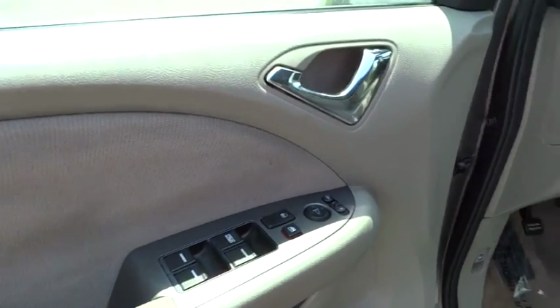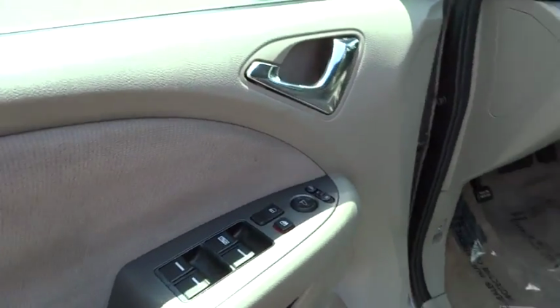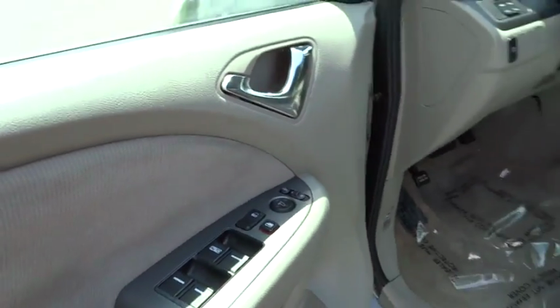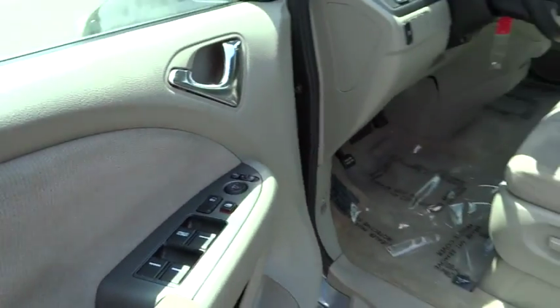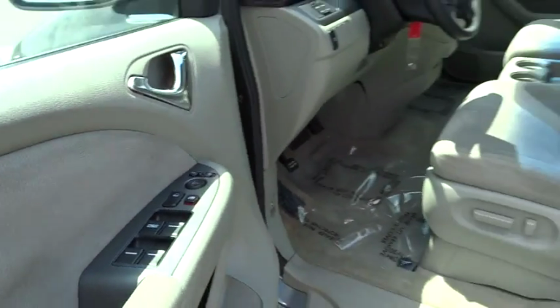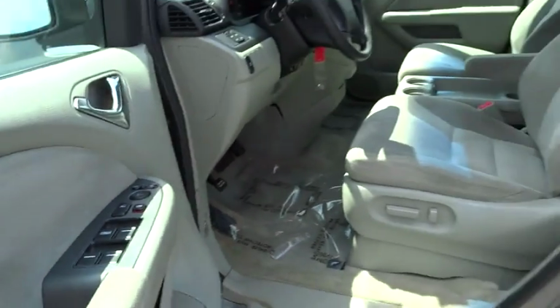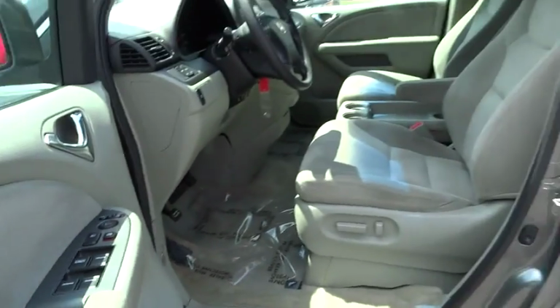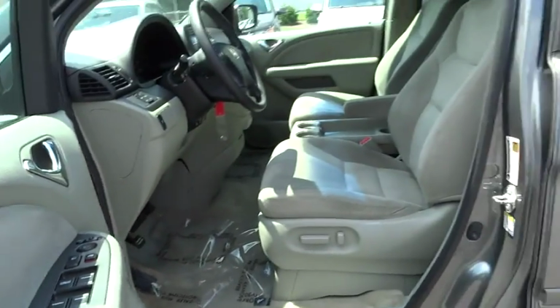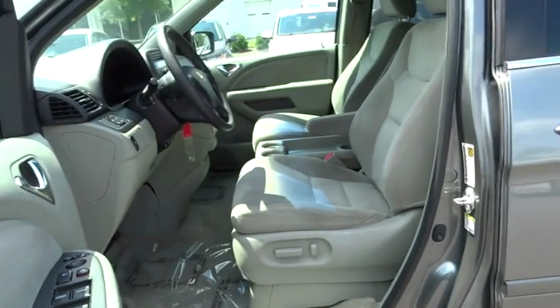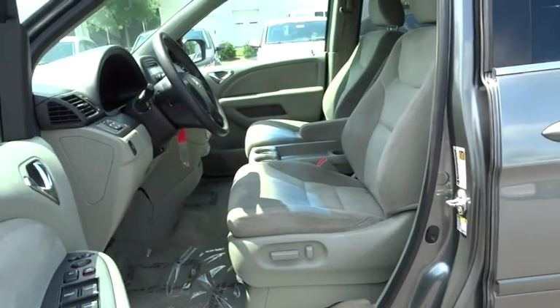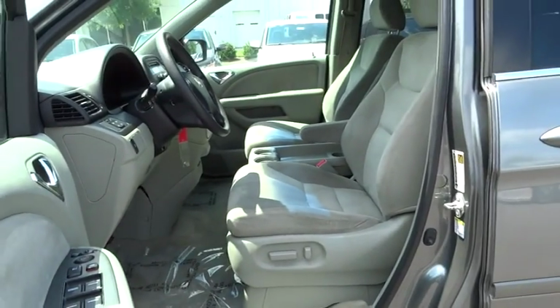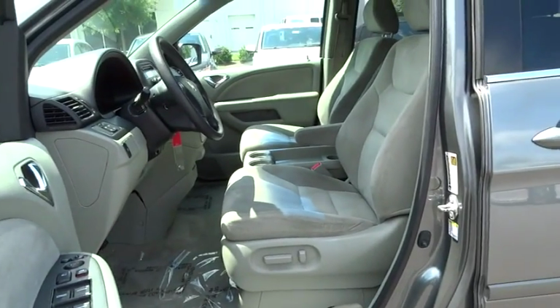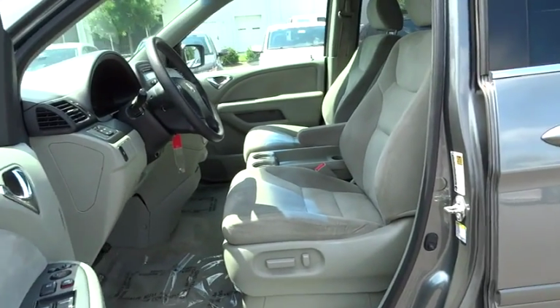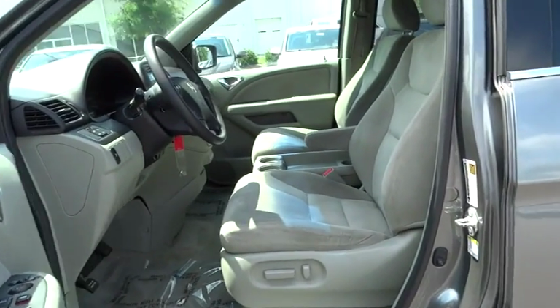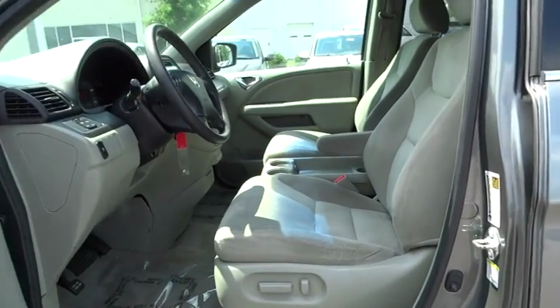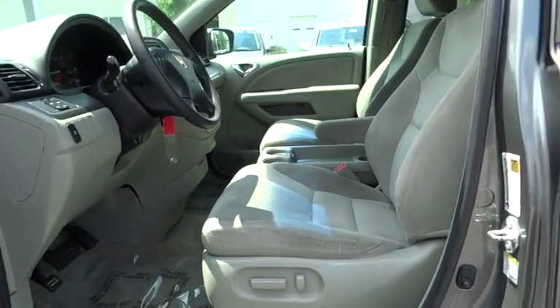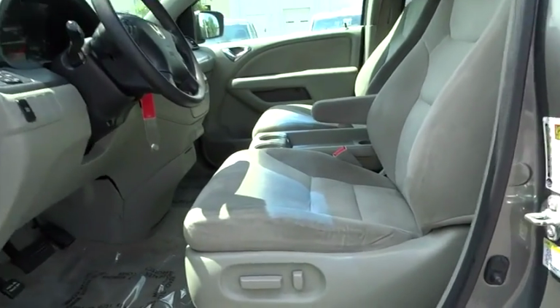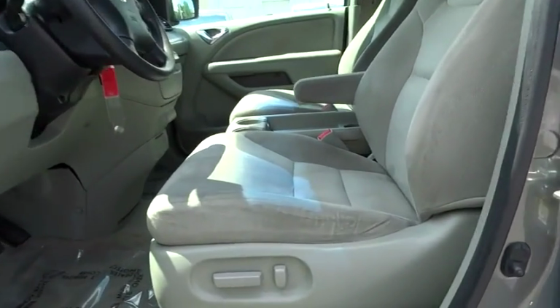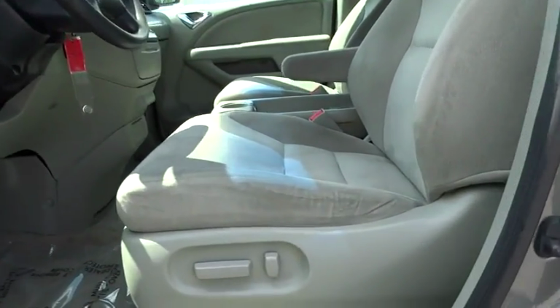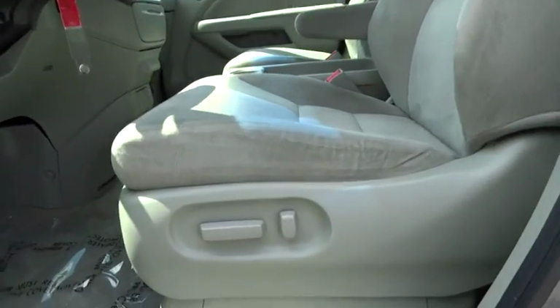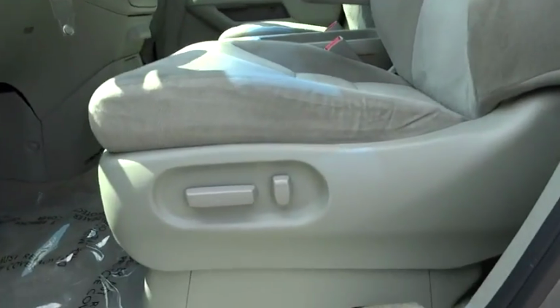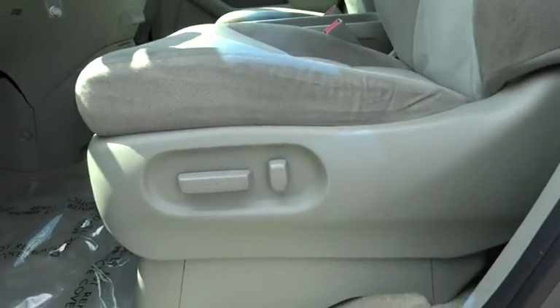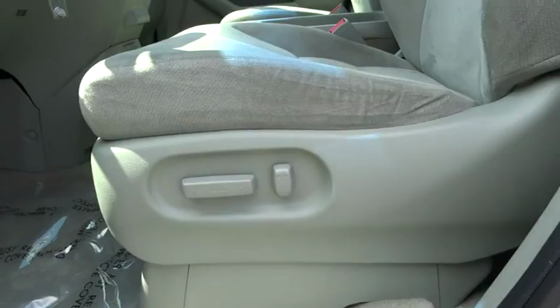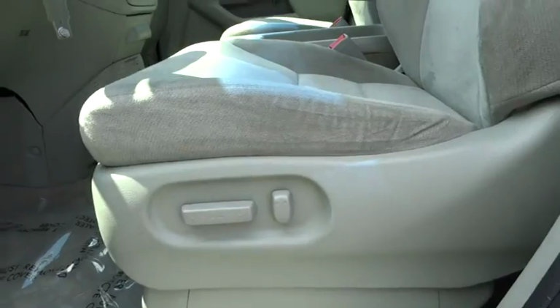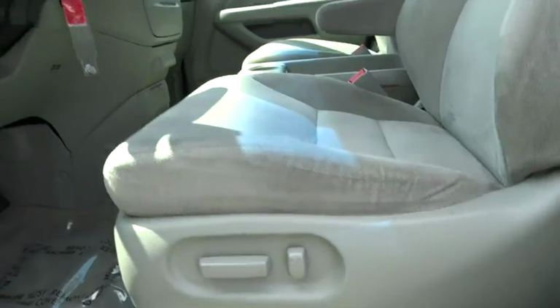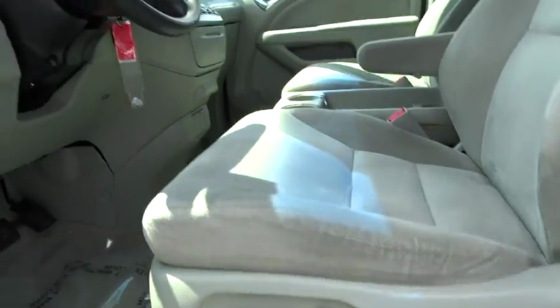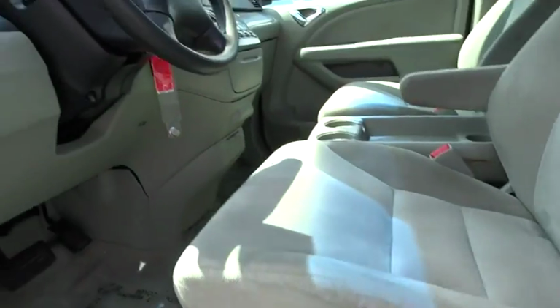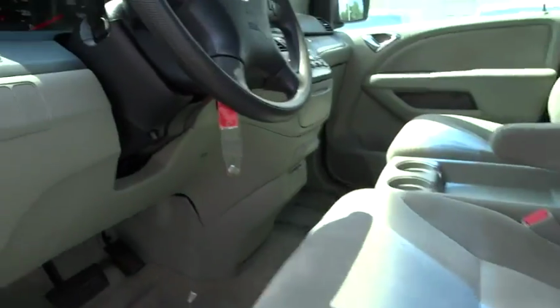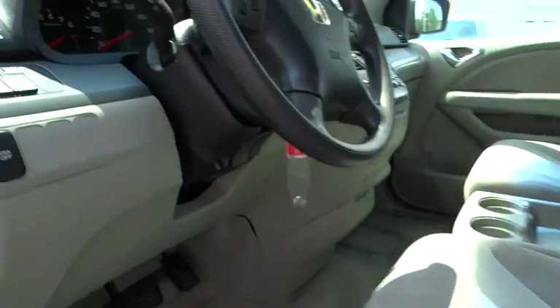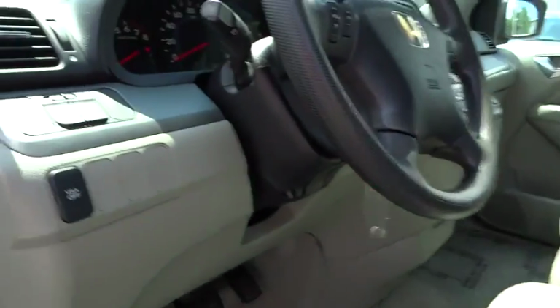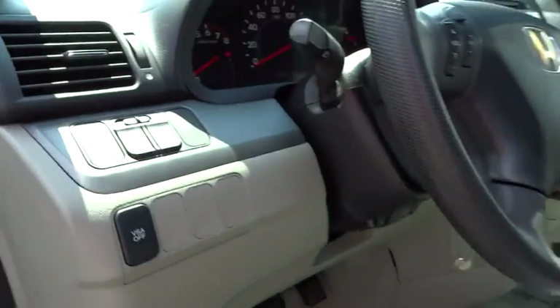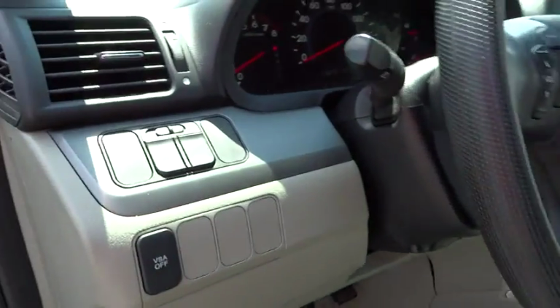Bucket seats. A vehicle like this doesn't come along every day. Come in and get it before someone else does.